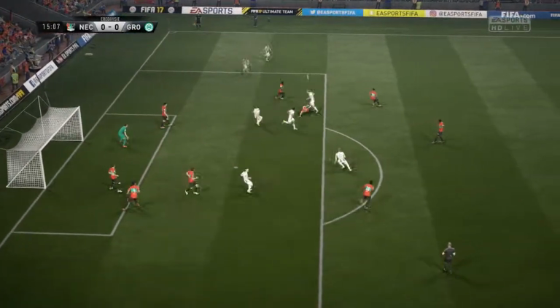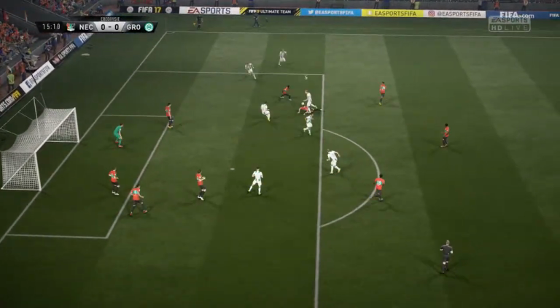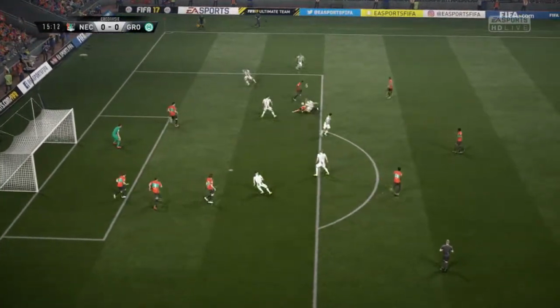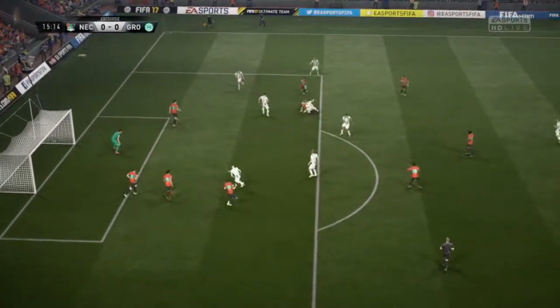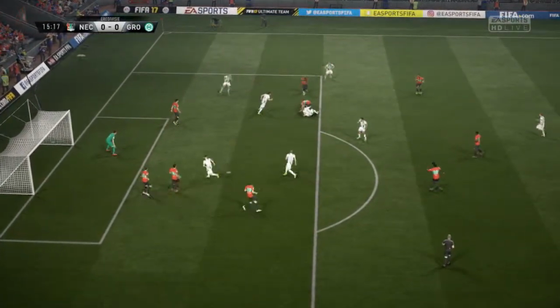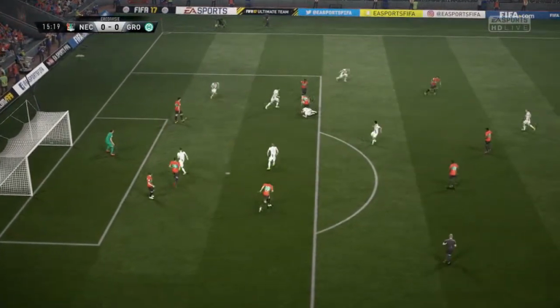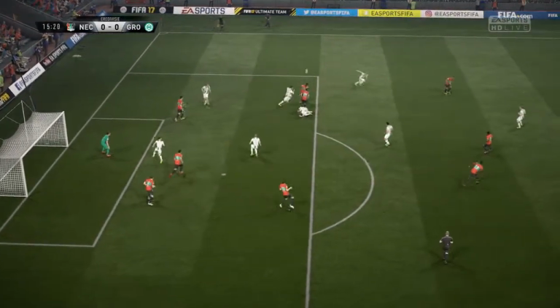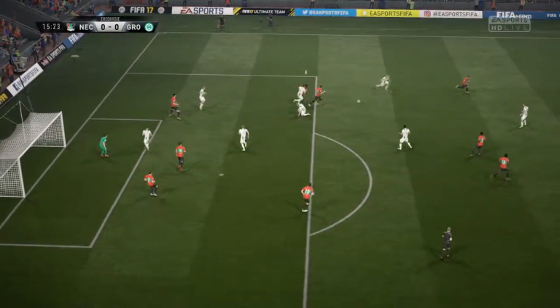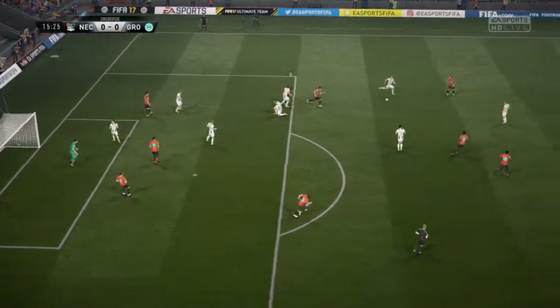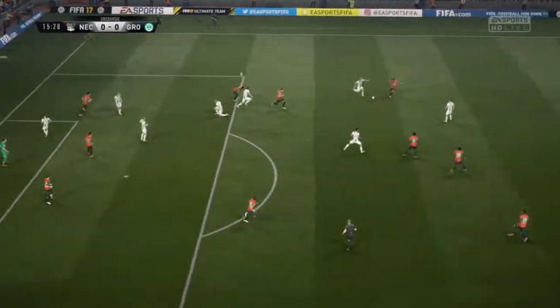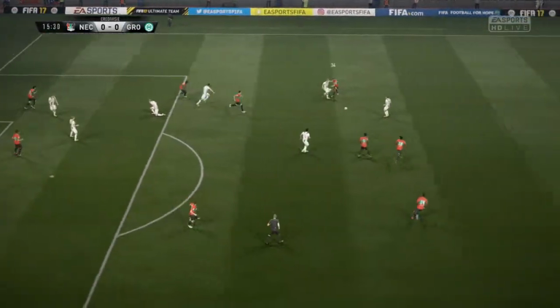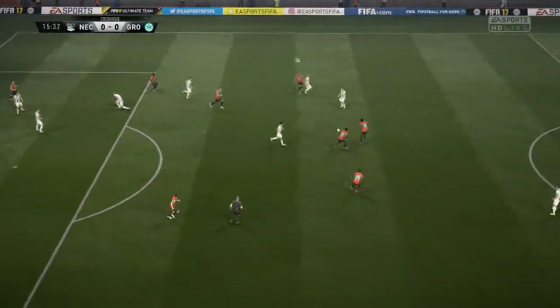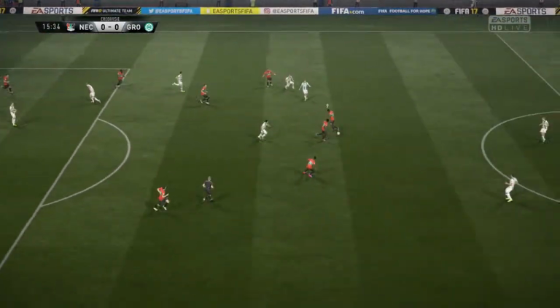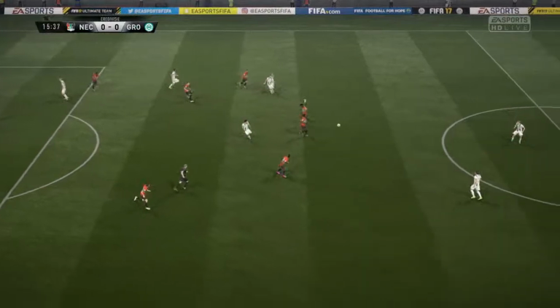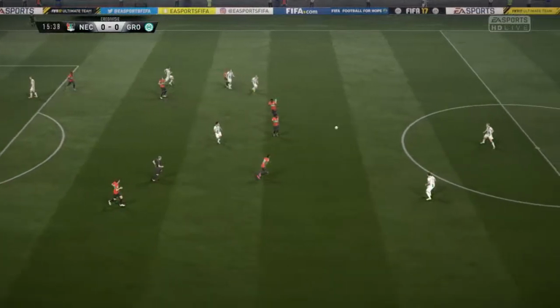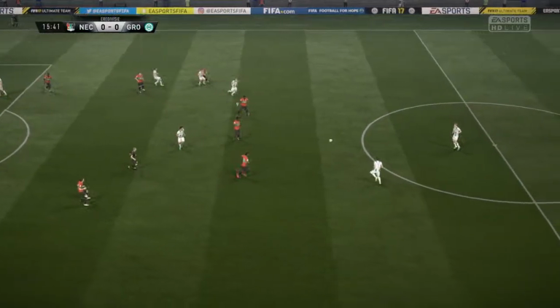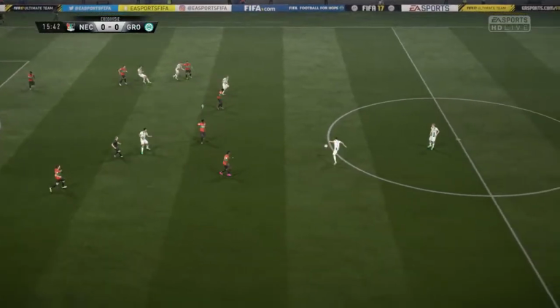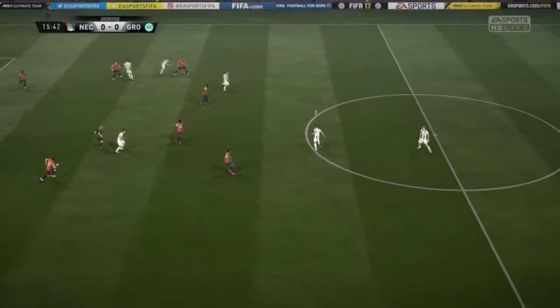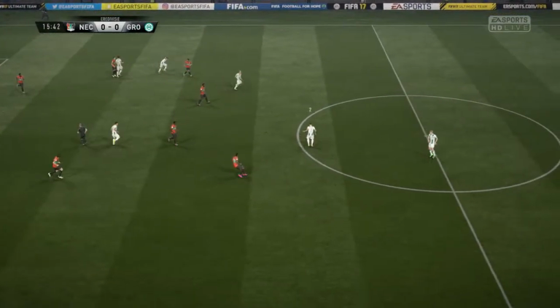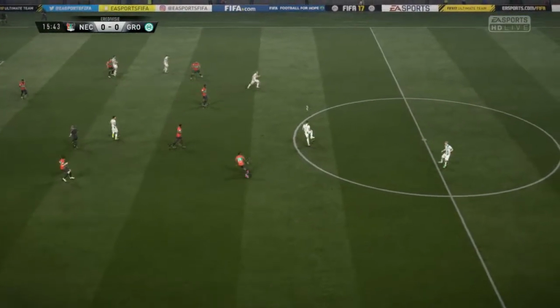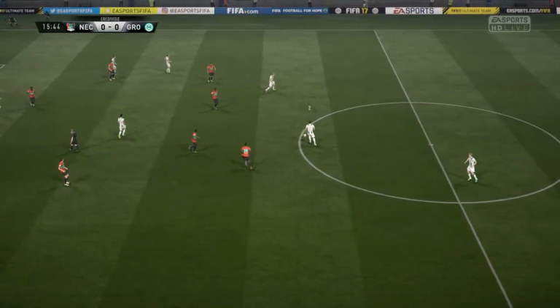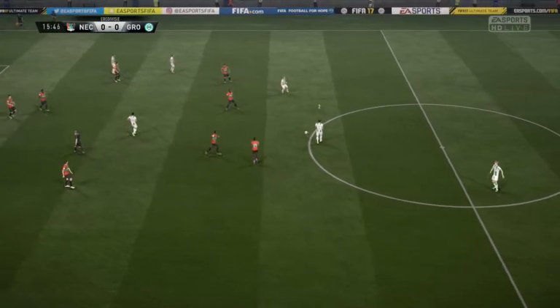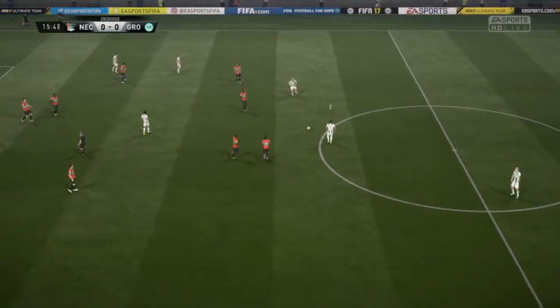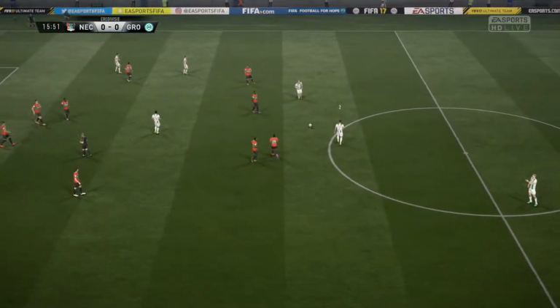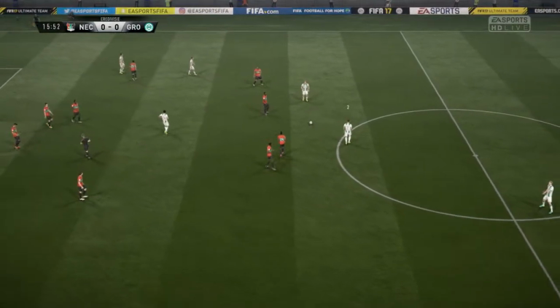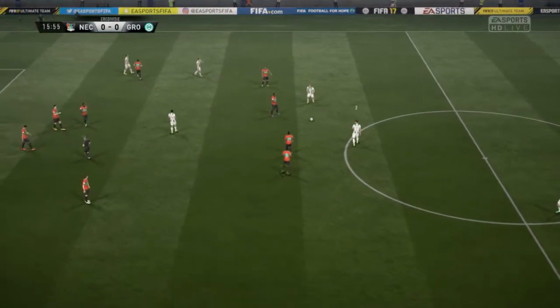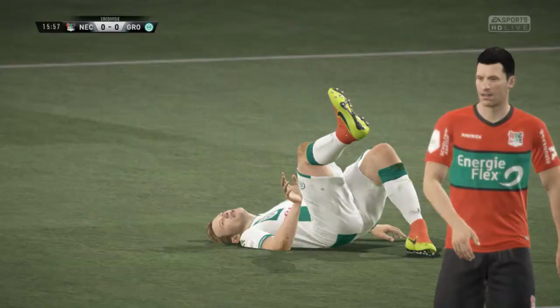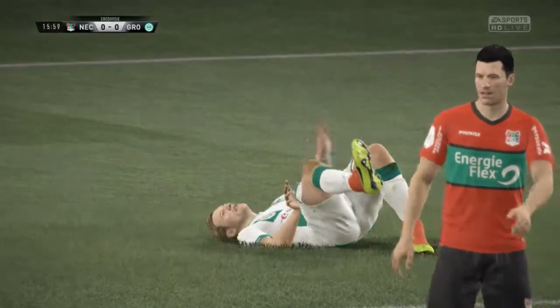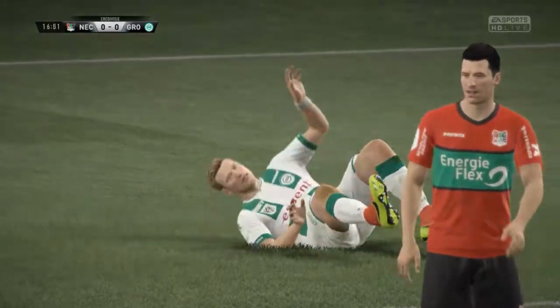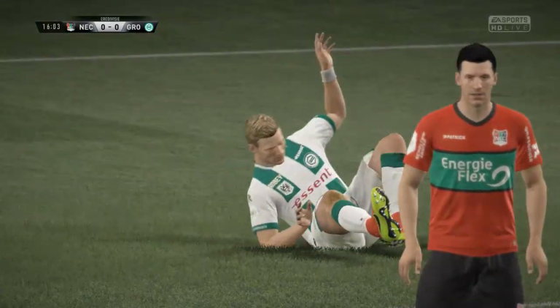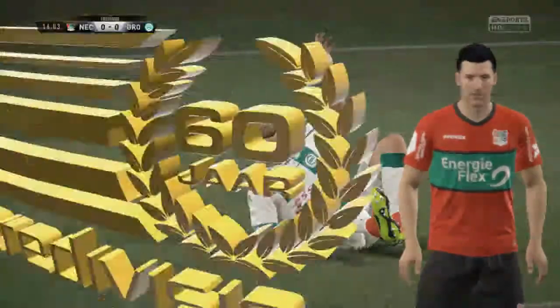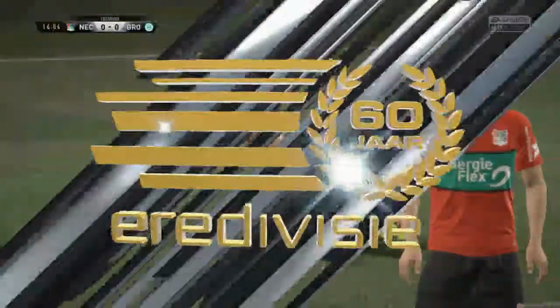The corner is dealt with decisively by the defenders. I think the two teams were going to play on here, but the referee has stopped it for this injury.